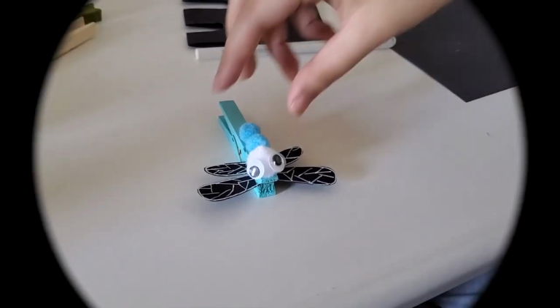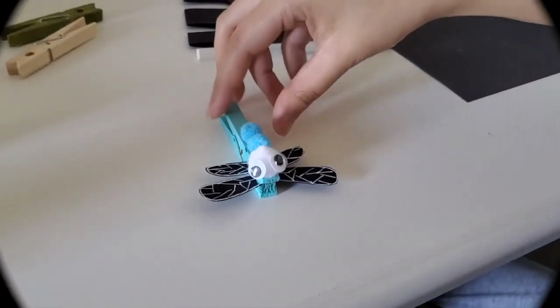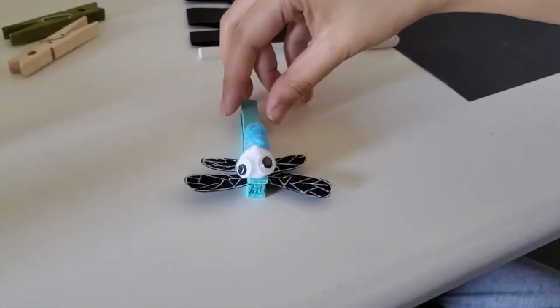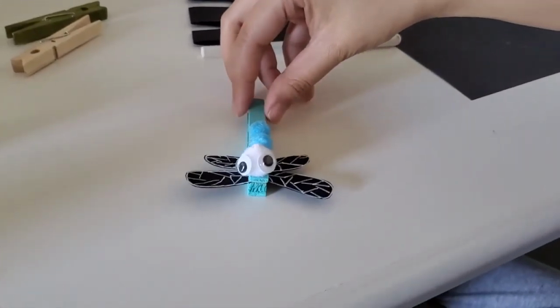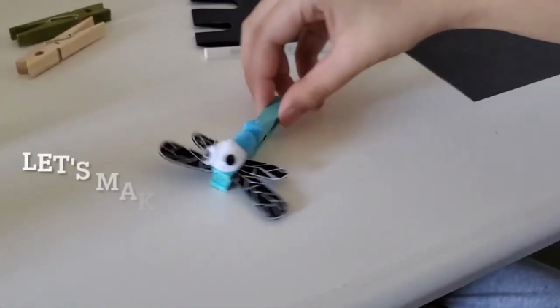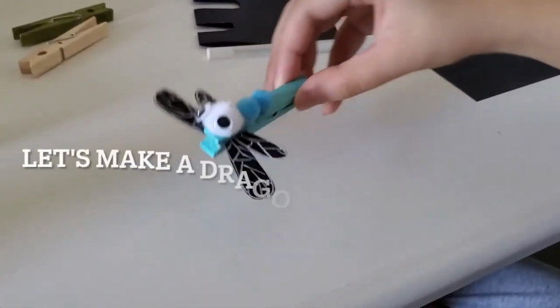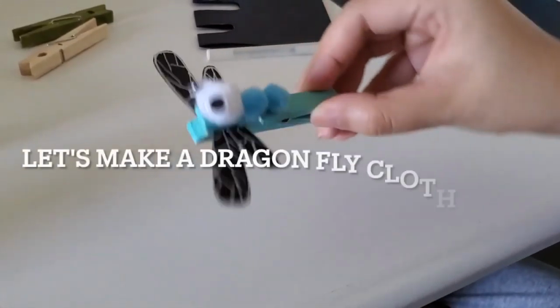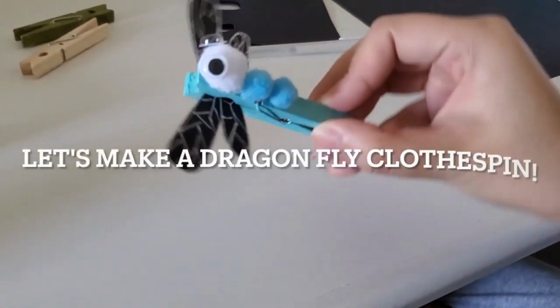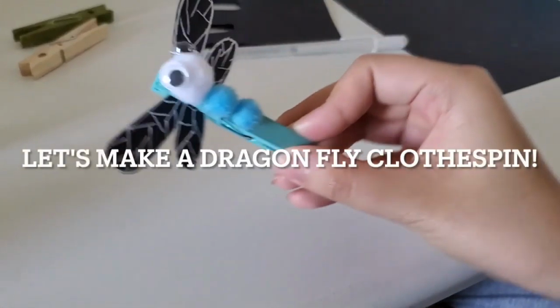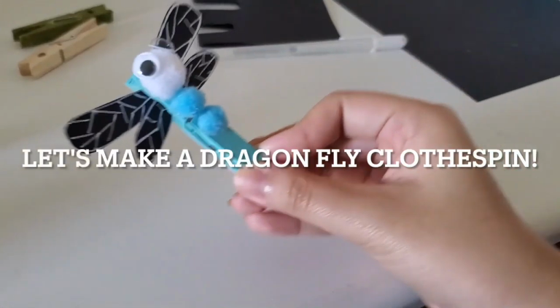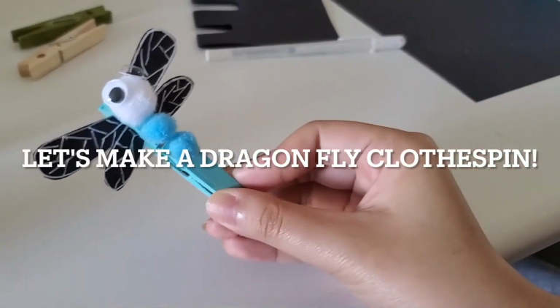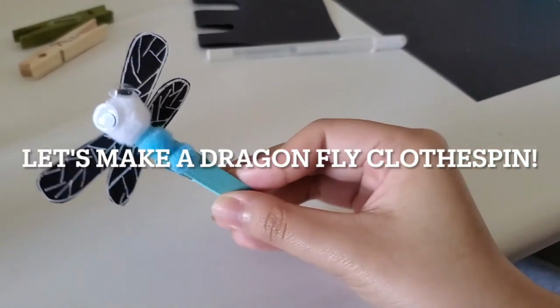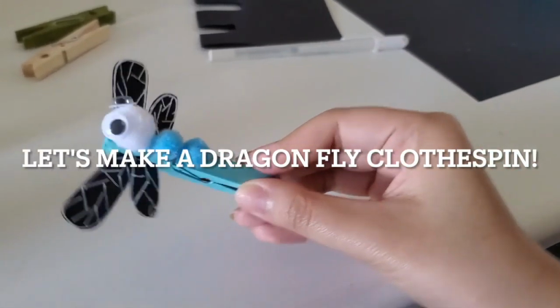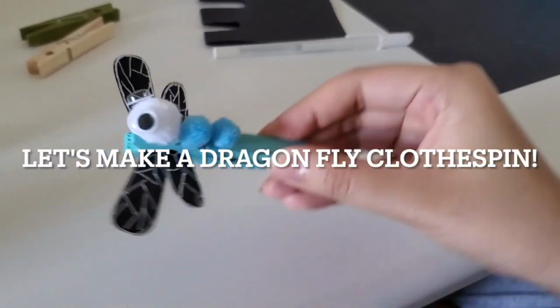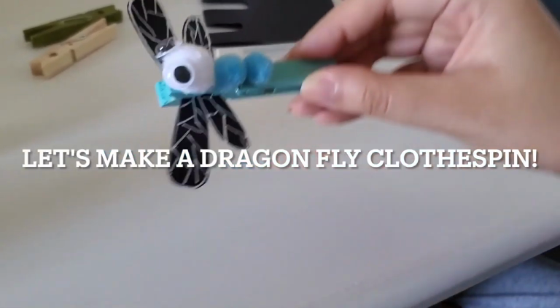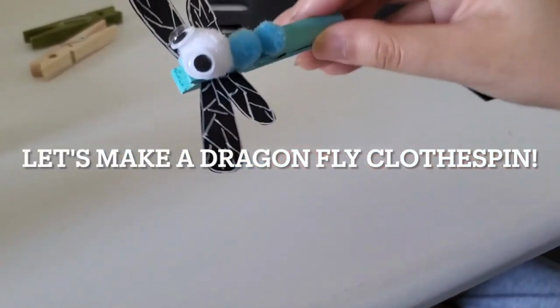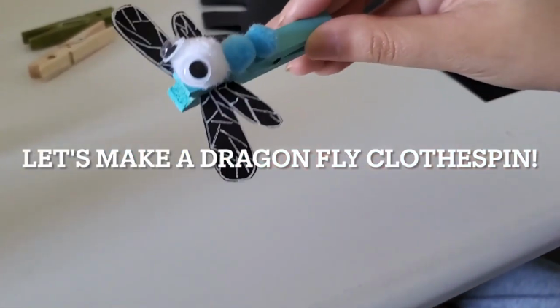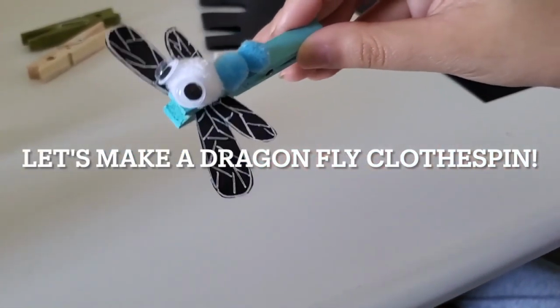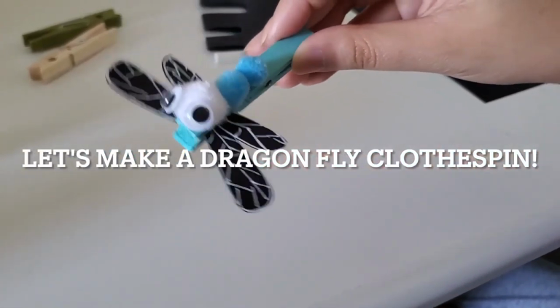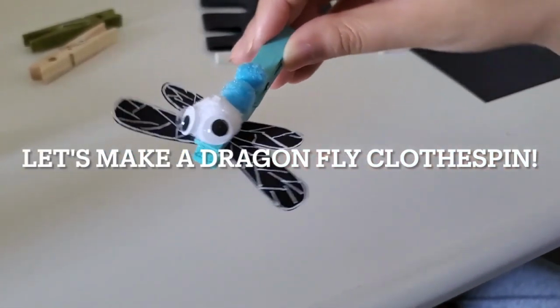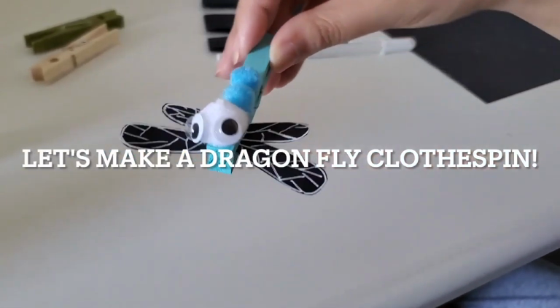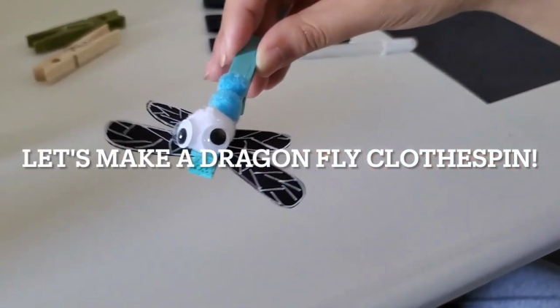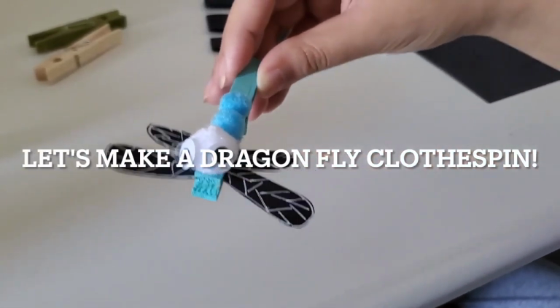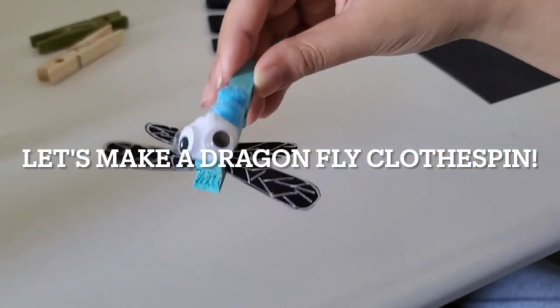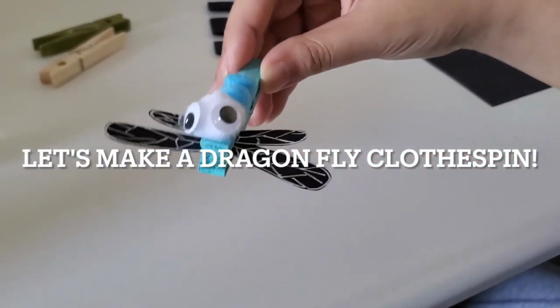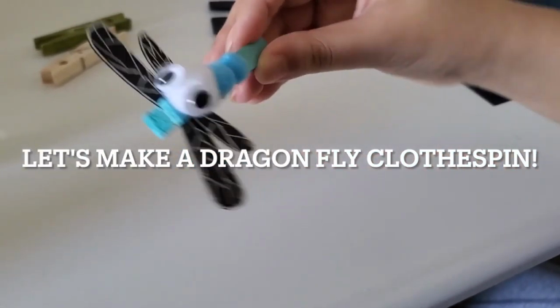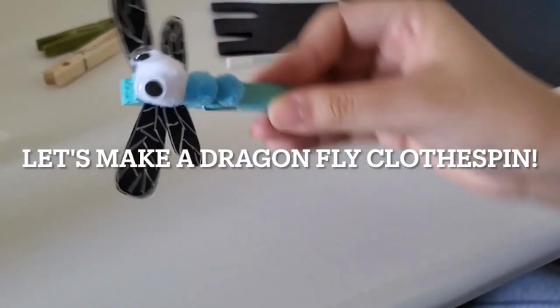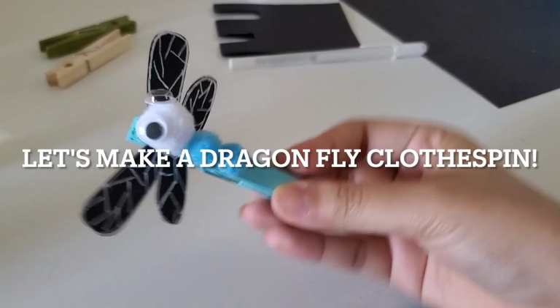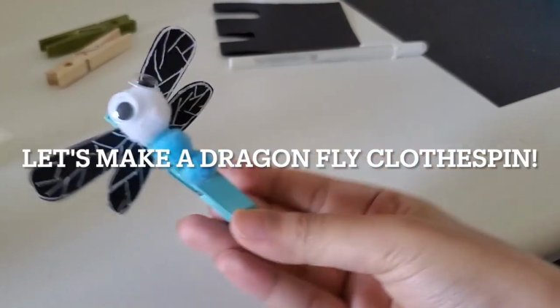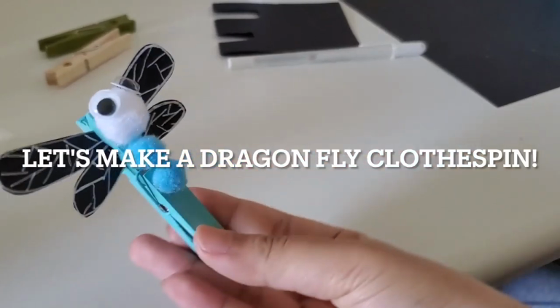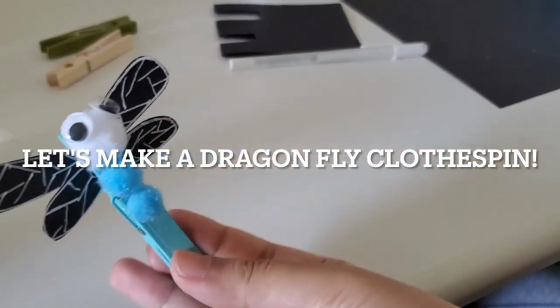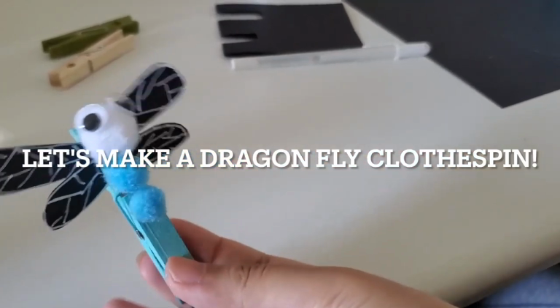Hello, my name is Maya, and today we will be making Dragonfly Clothespins.